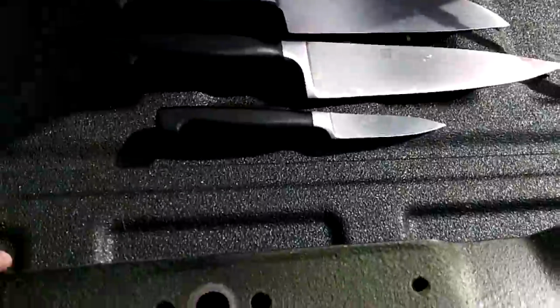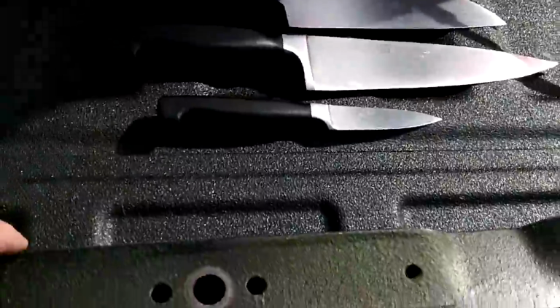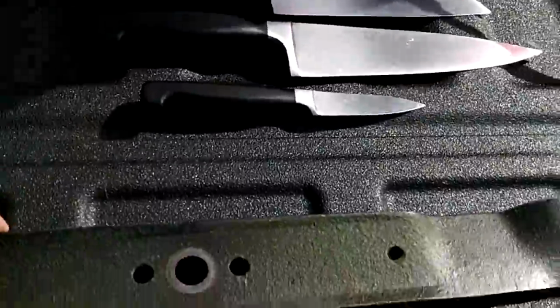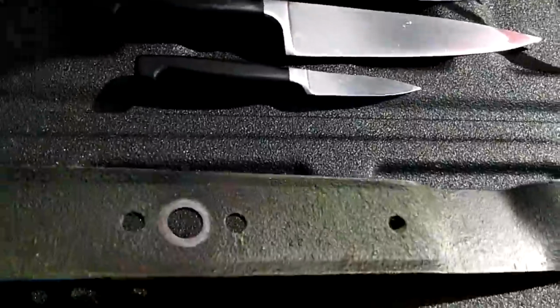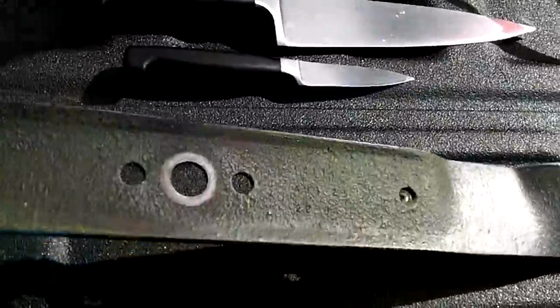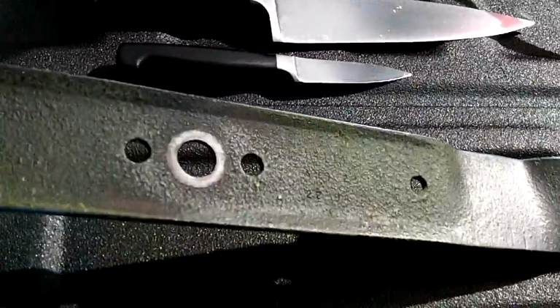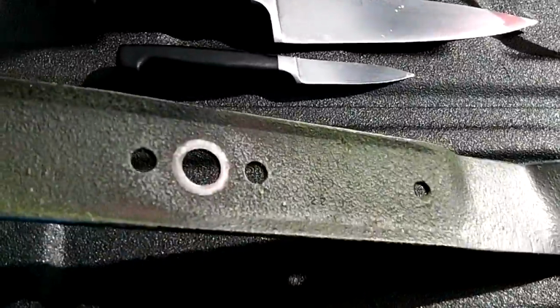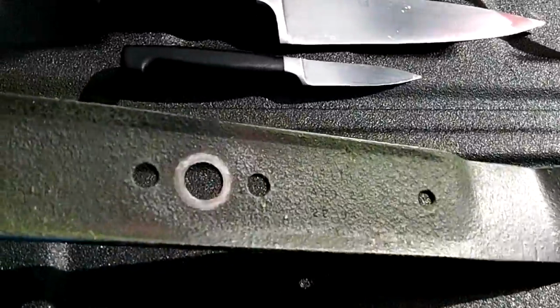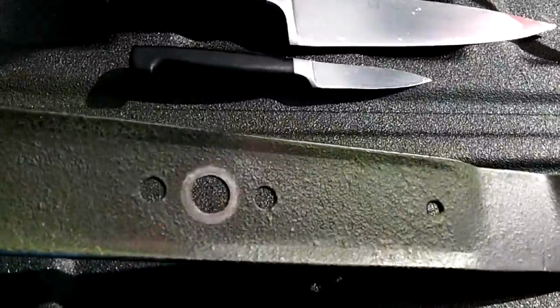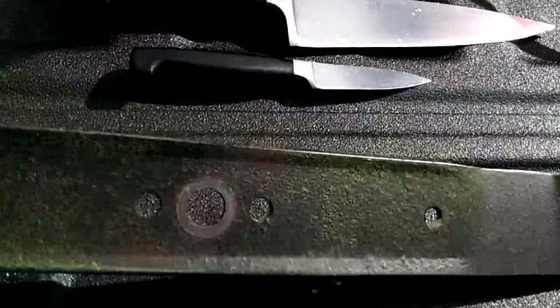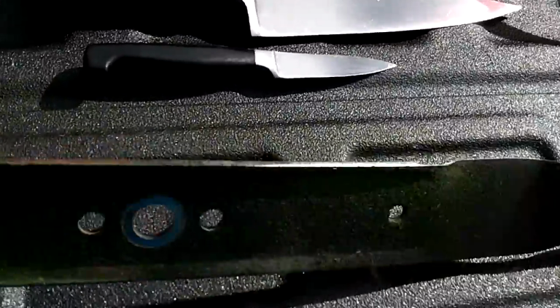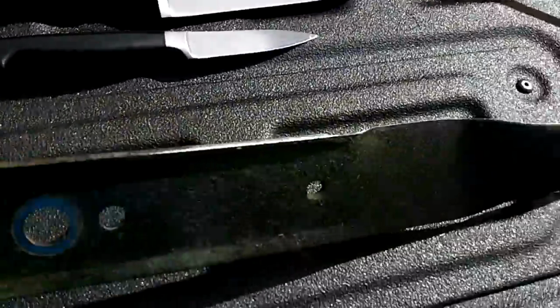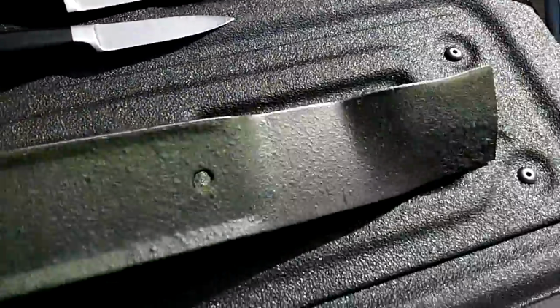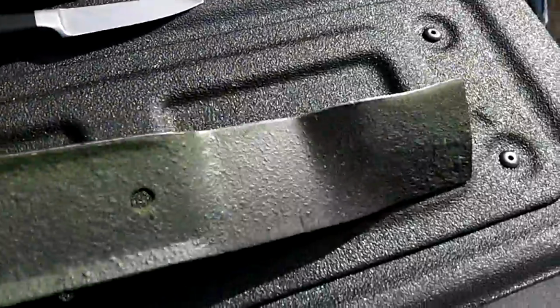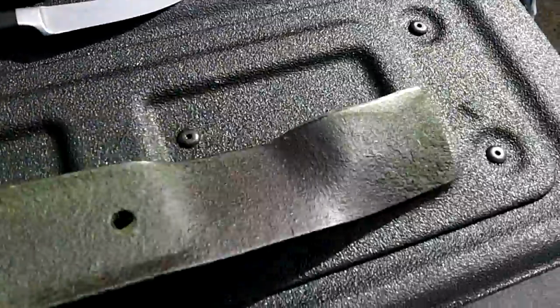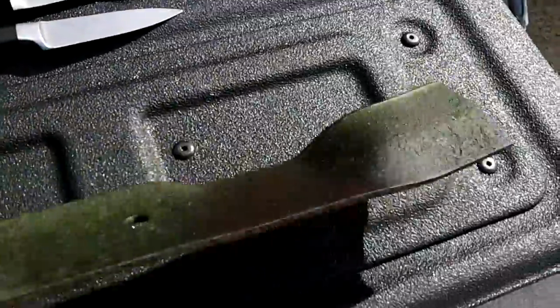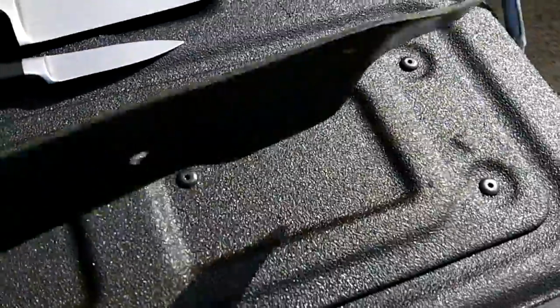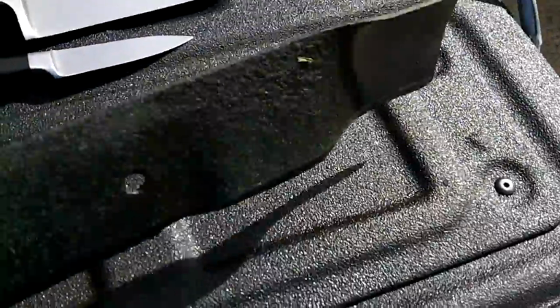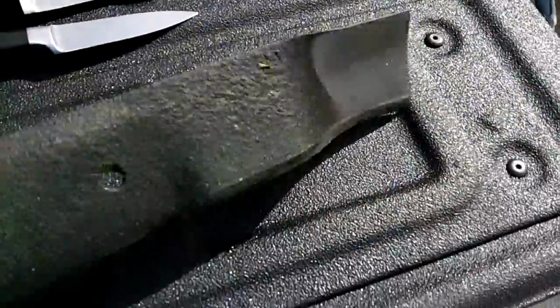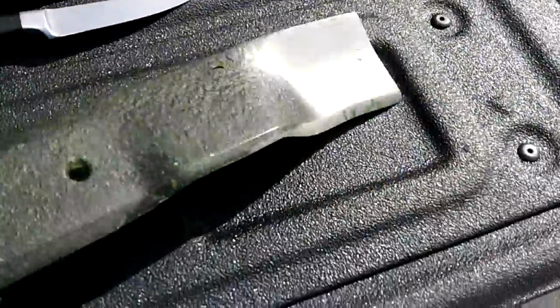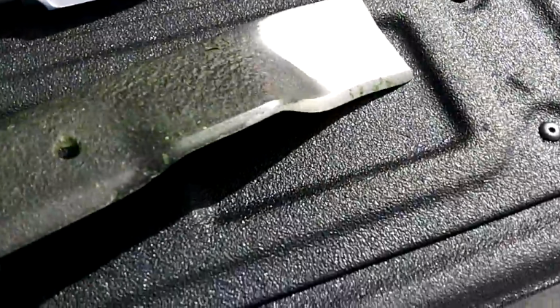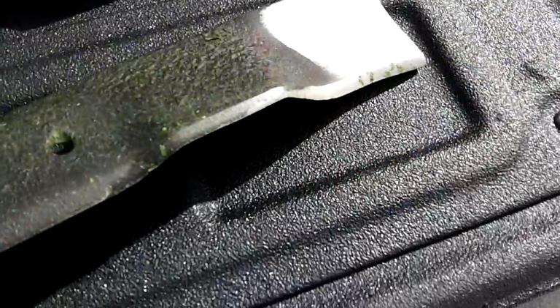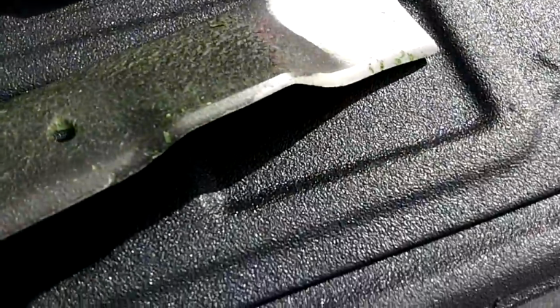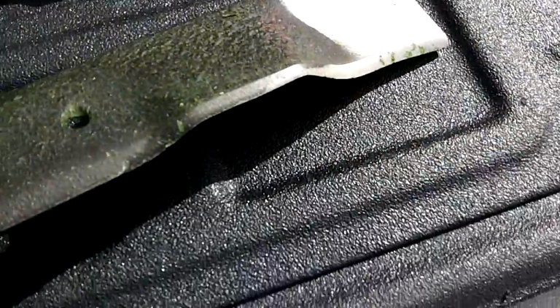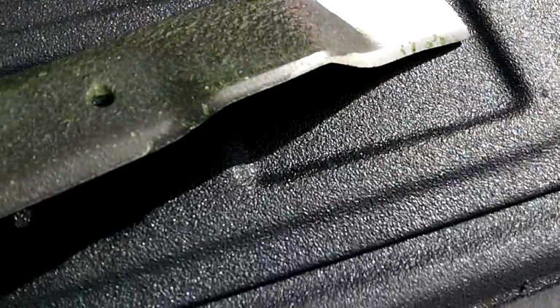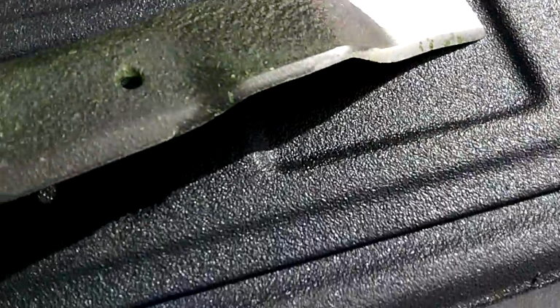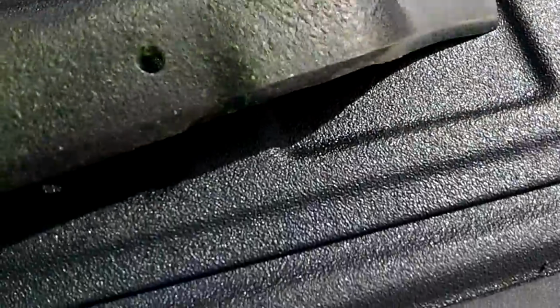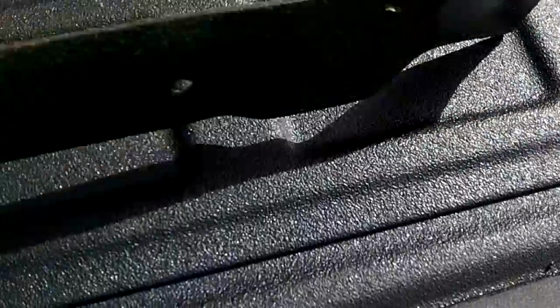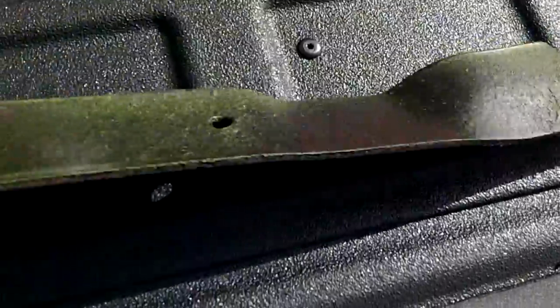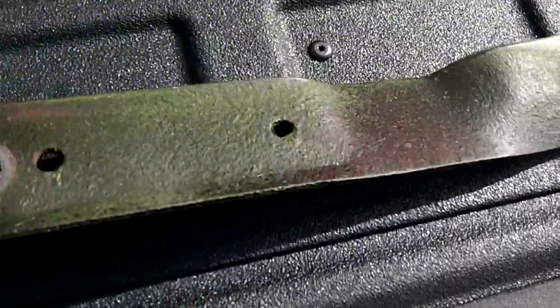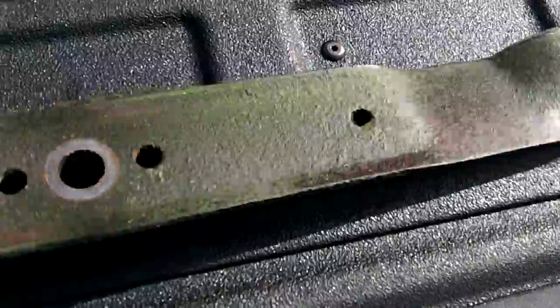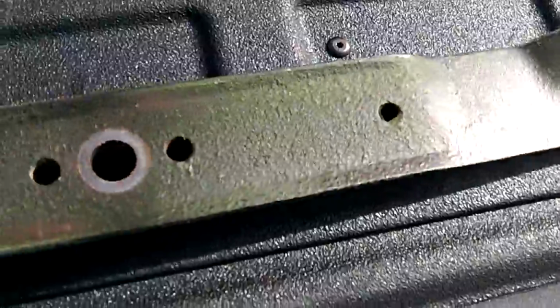And we have one mower blade, not in too bad a shape — no nicks, just needs a little sharpening.